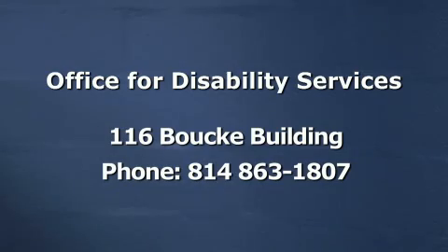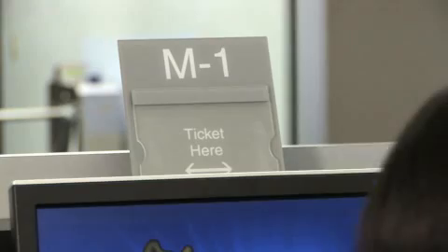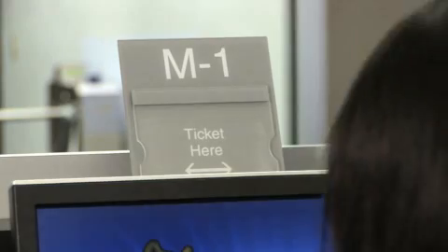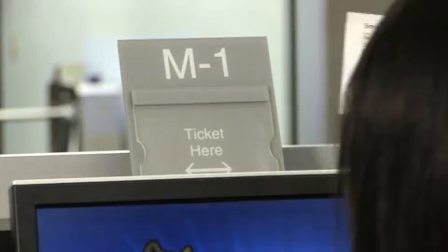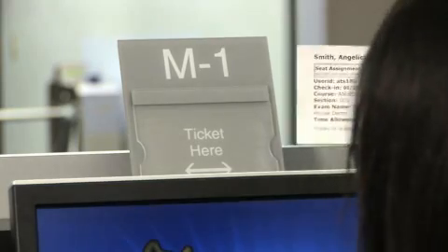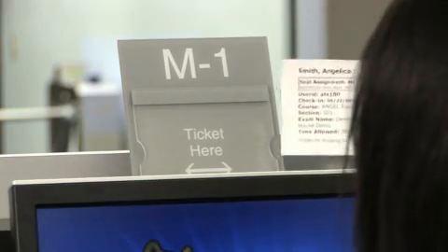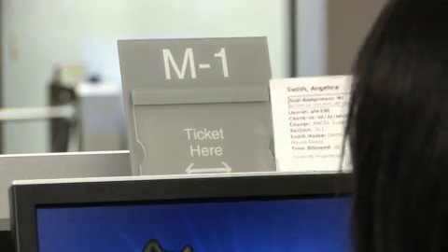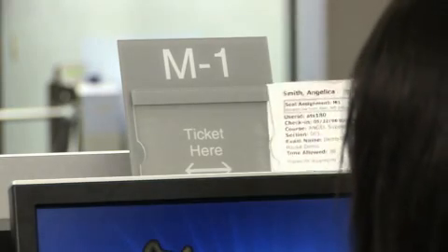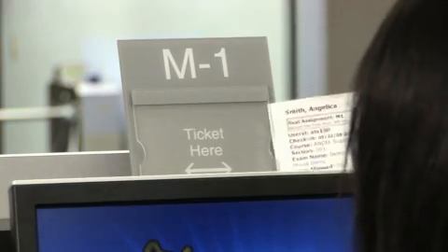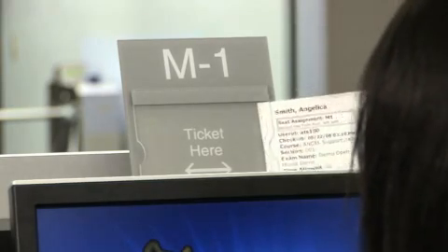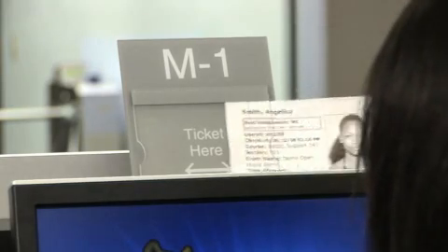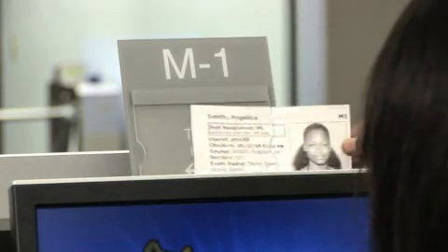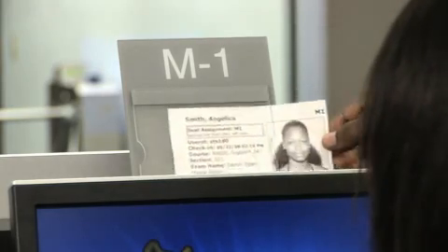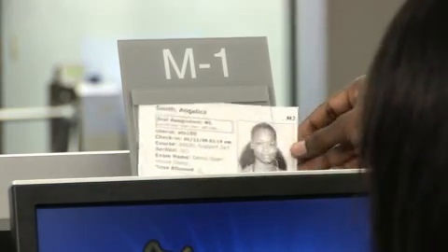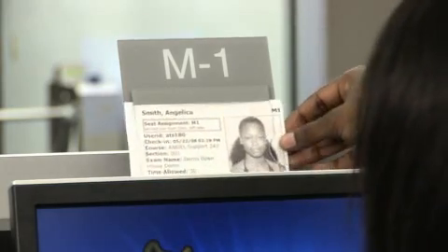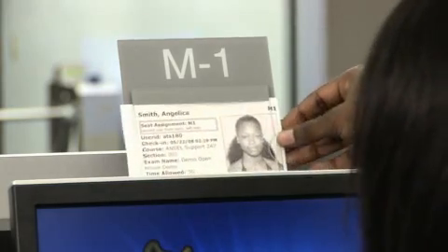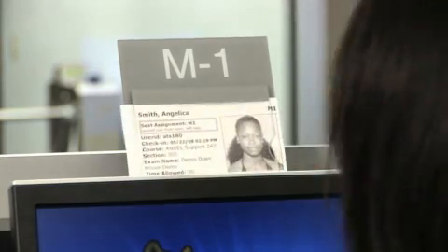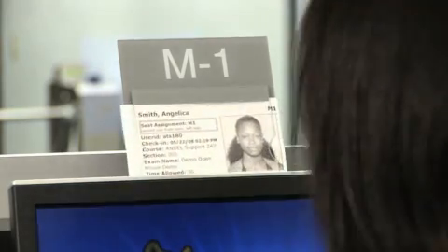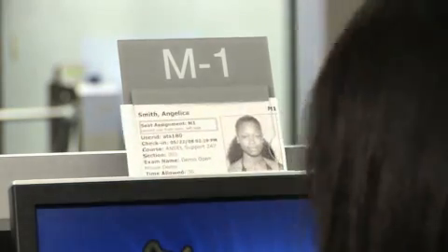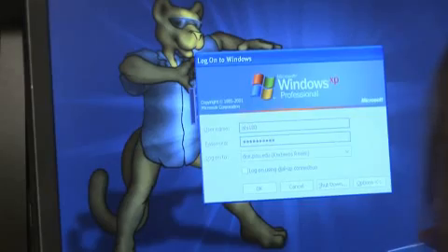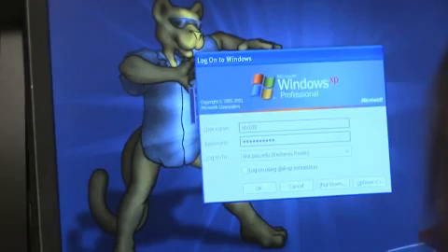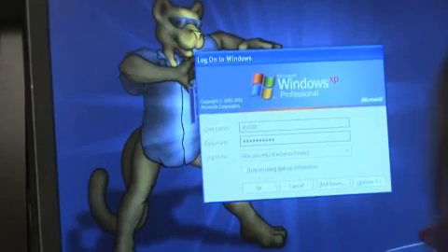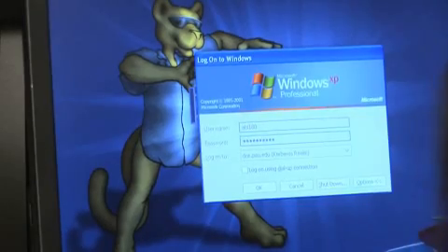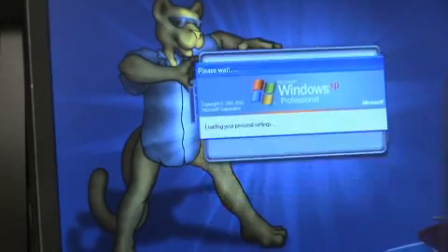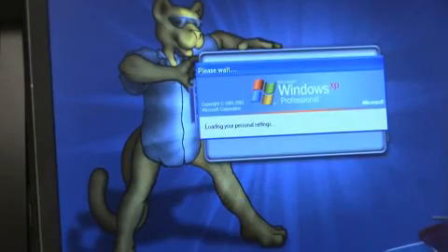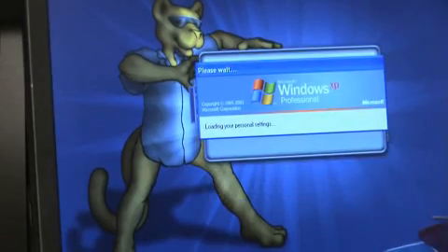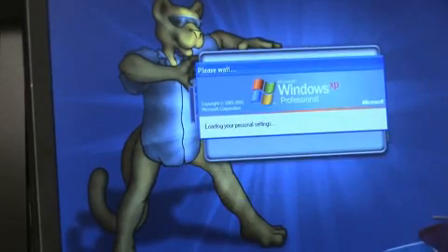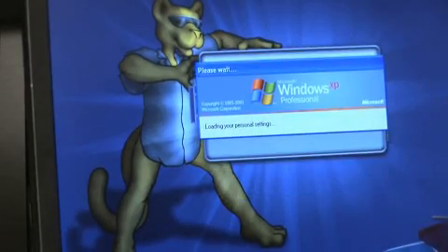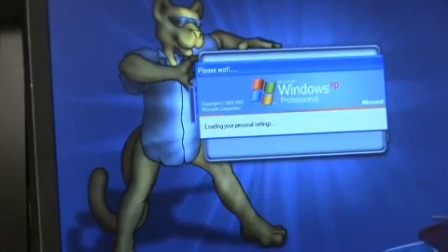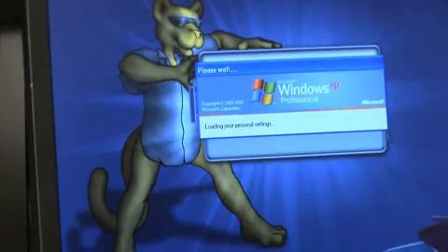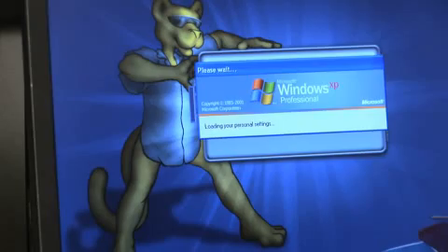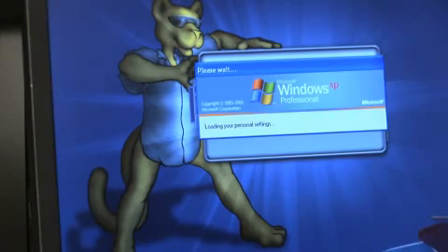Place your ticket in the plastic holder above the computer monitor. Log on to begin your exam.